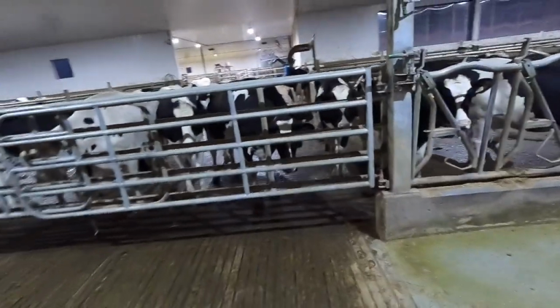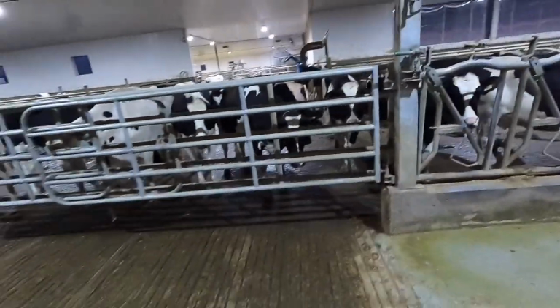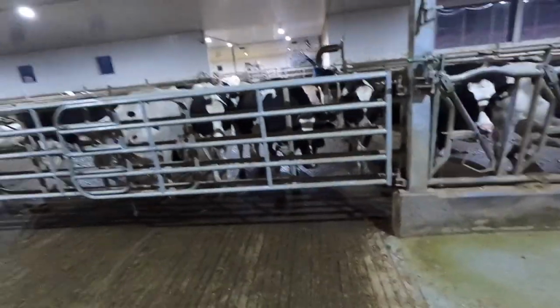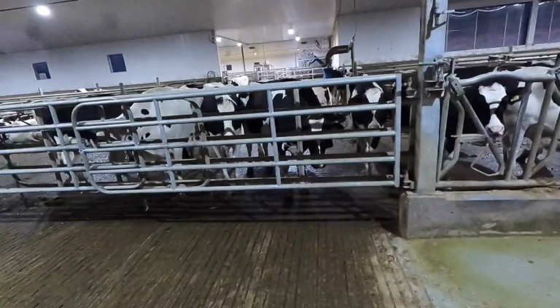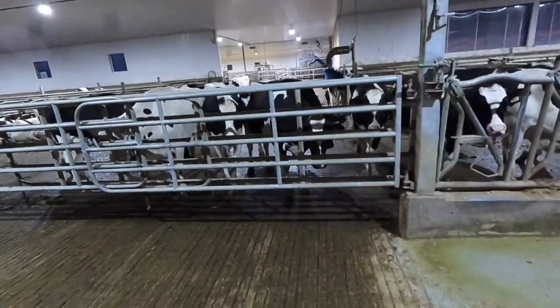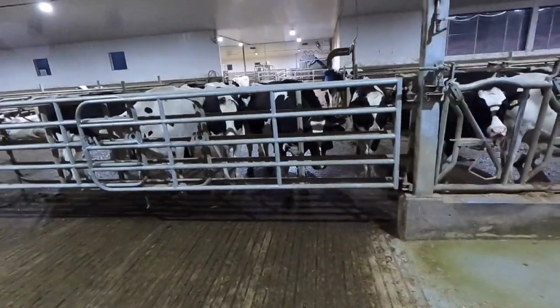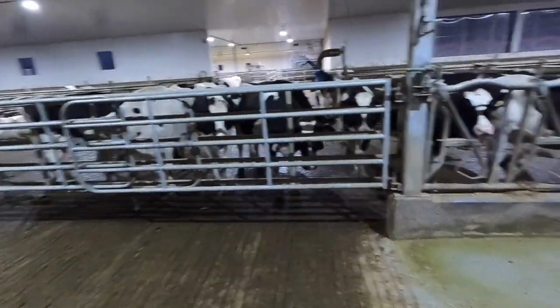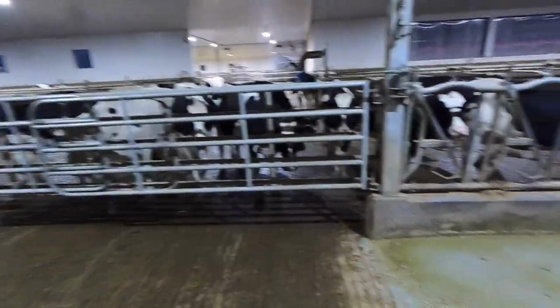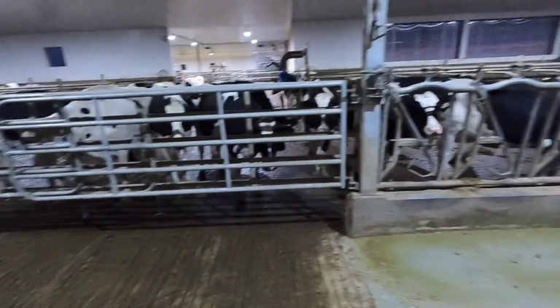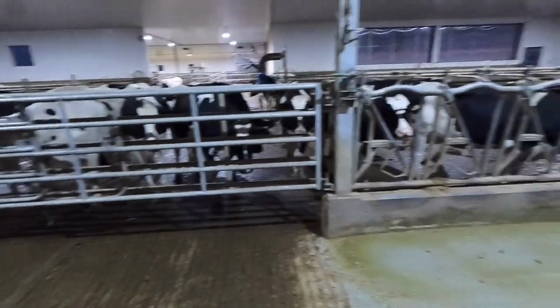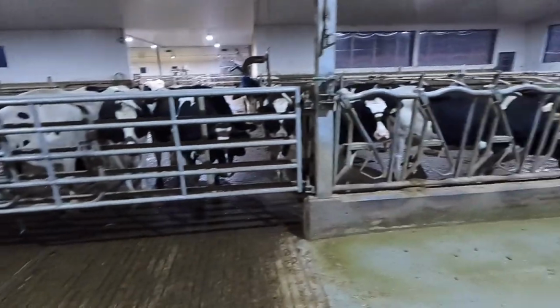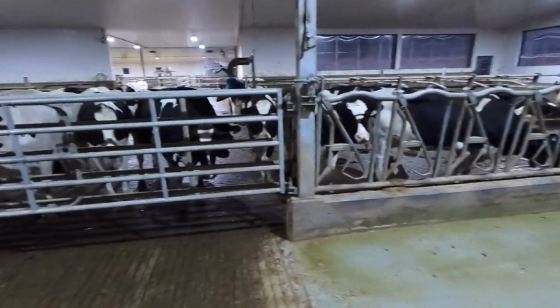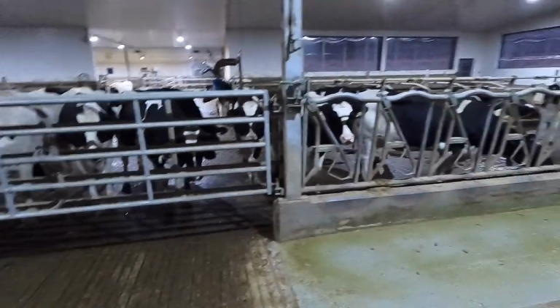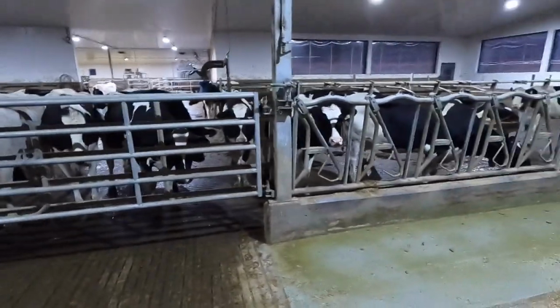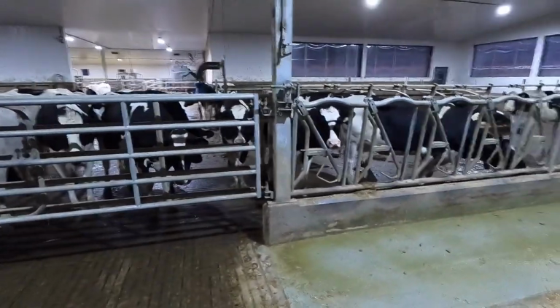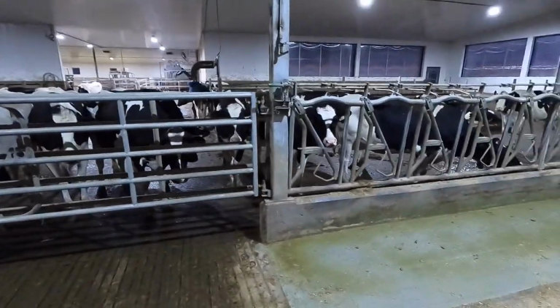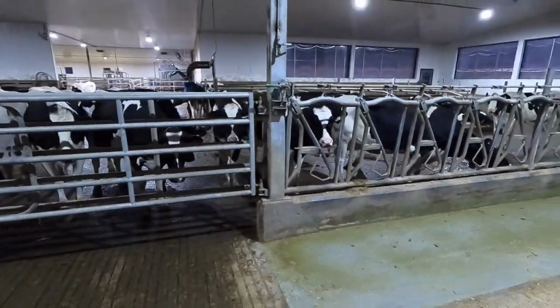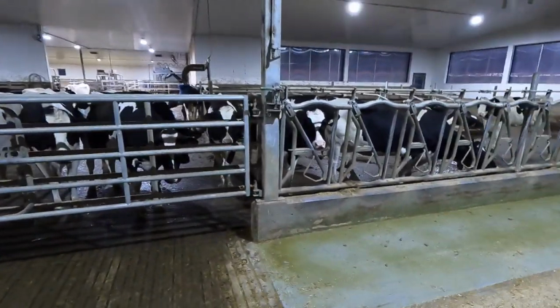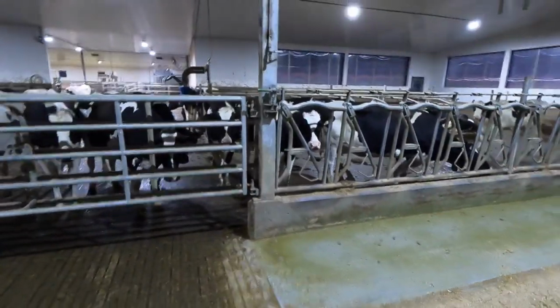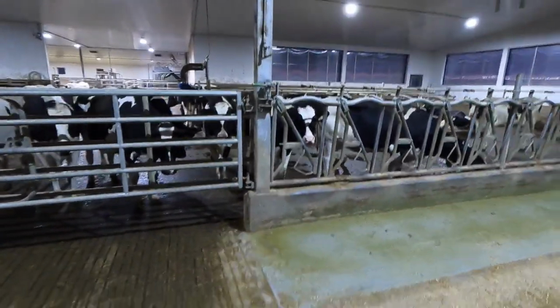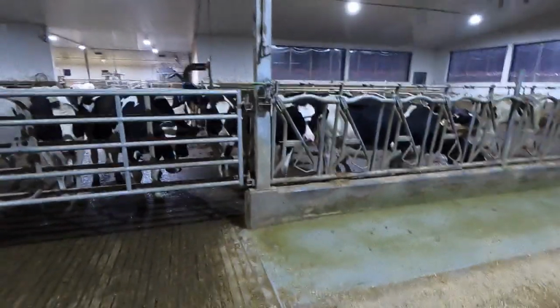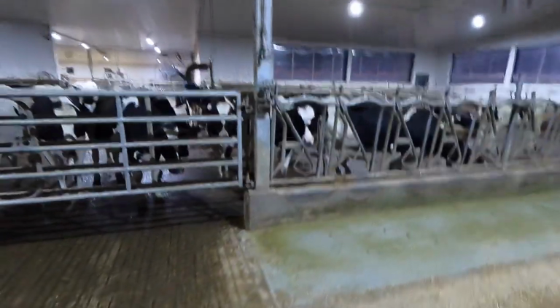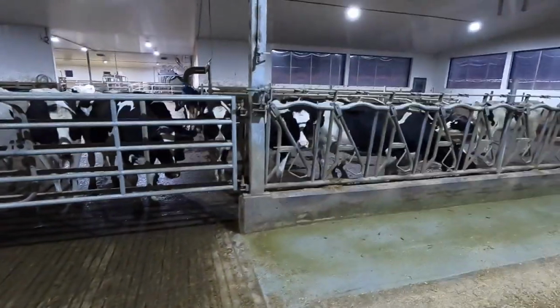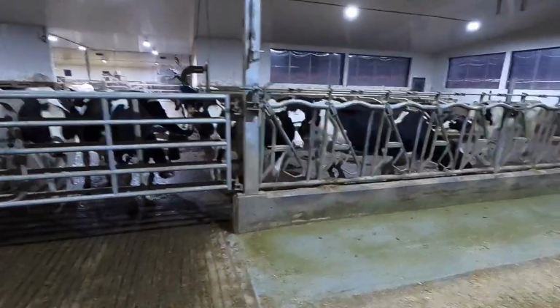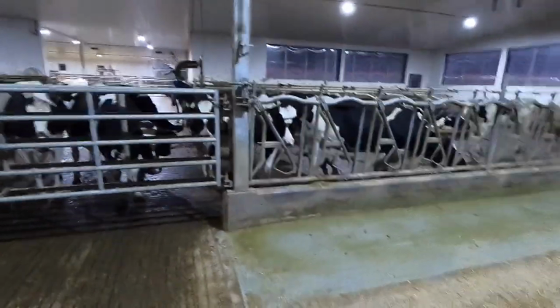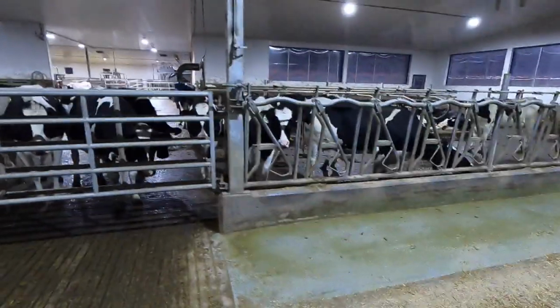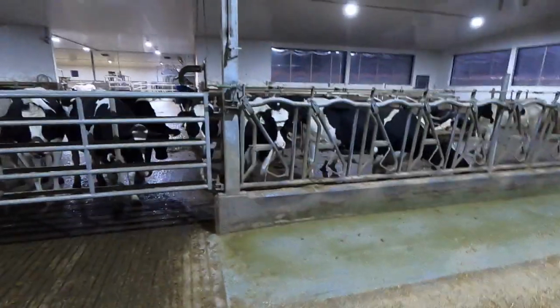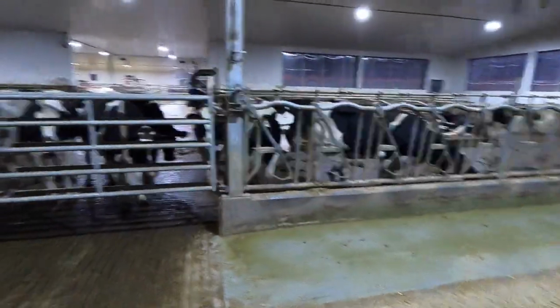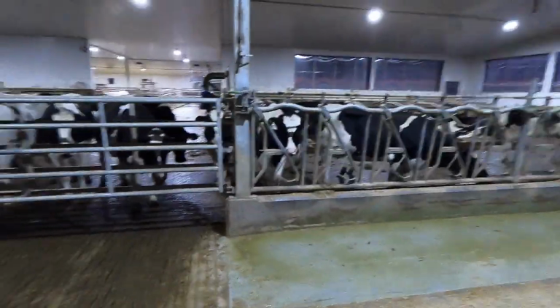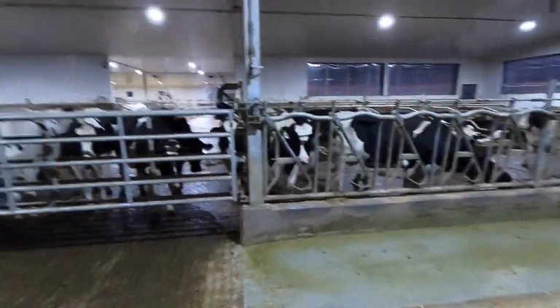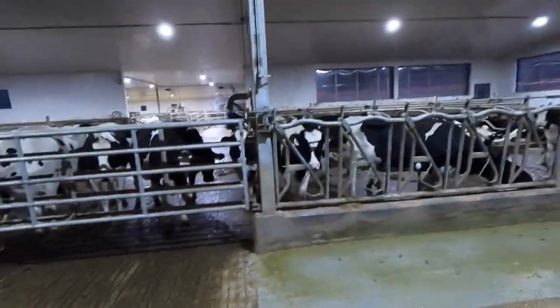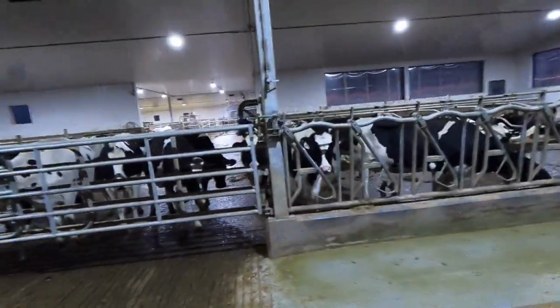The ladies are probably going to get a little bit spooked as soon as I start grinding, so we'll try to start off super easy.